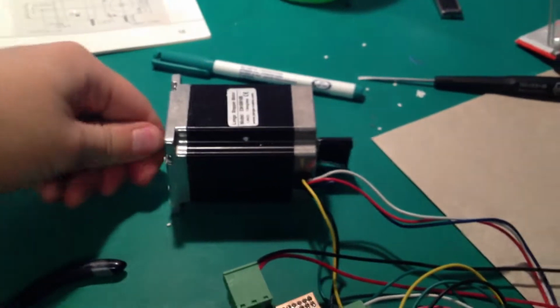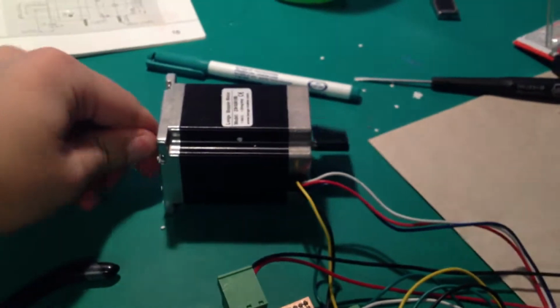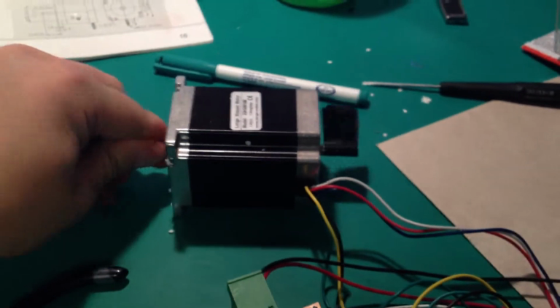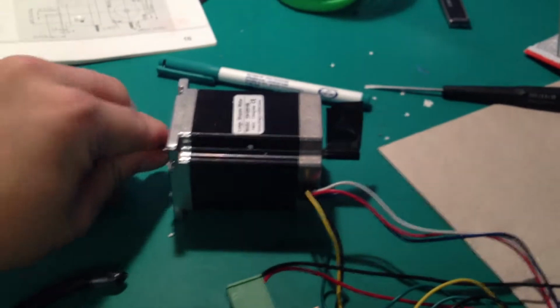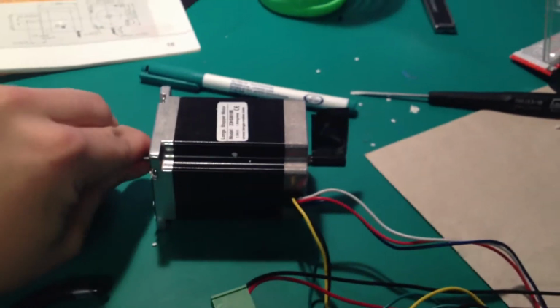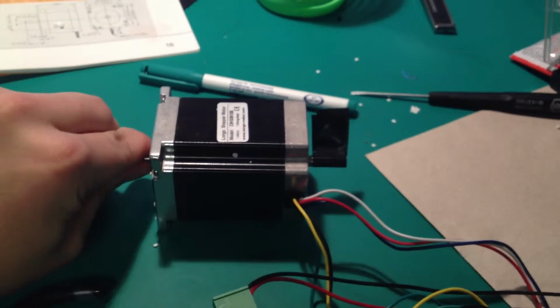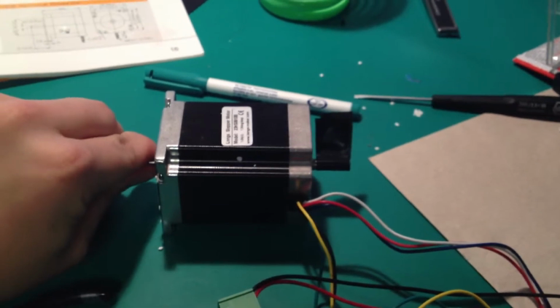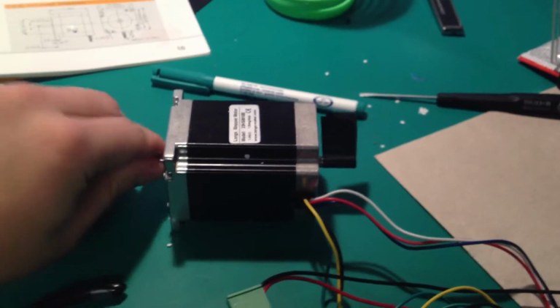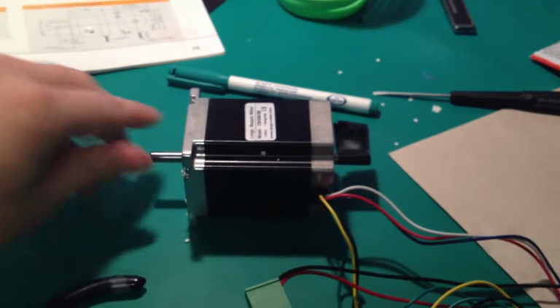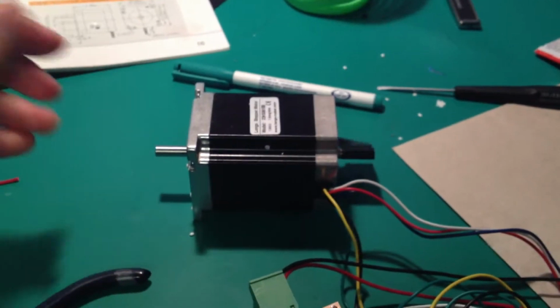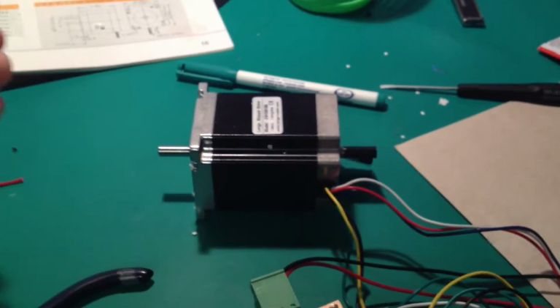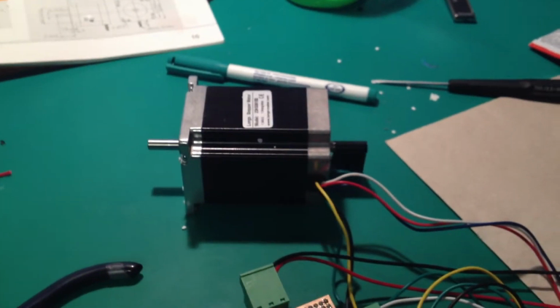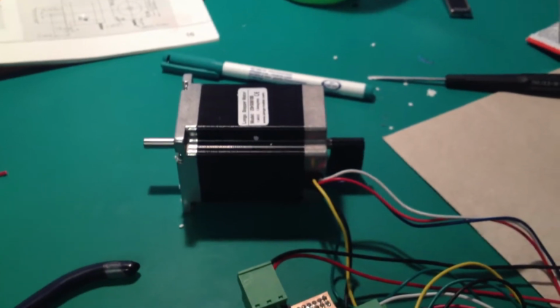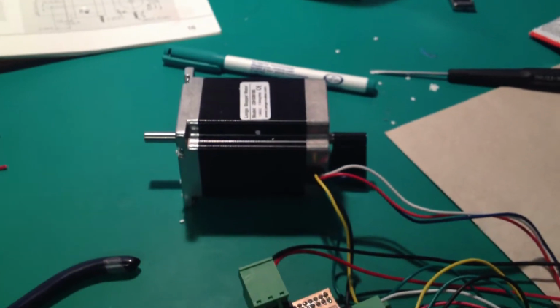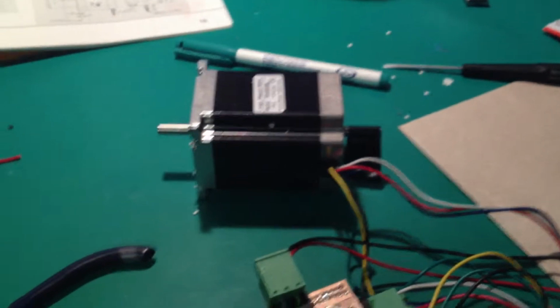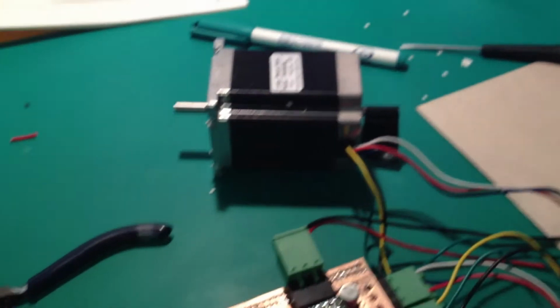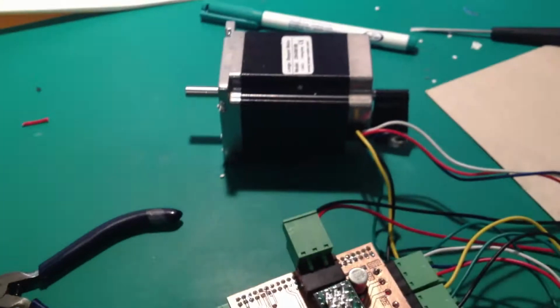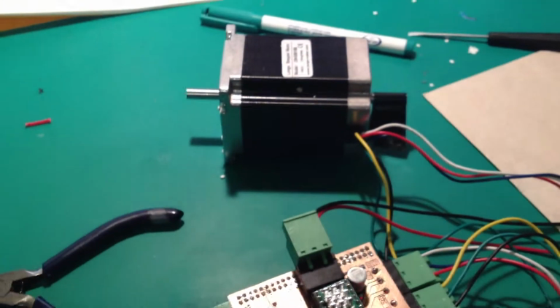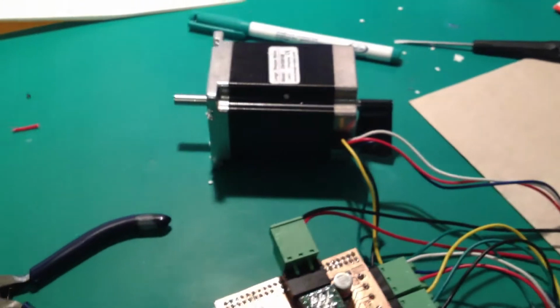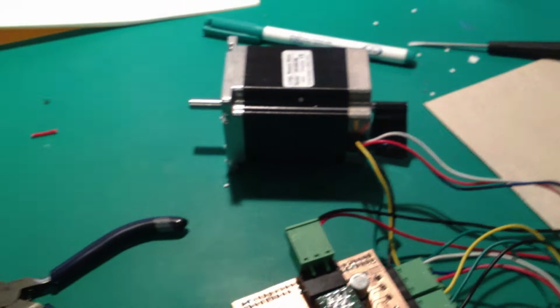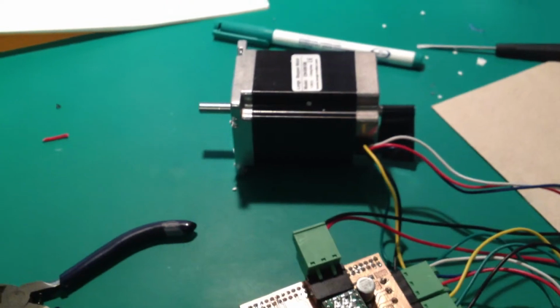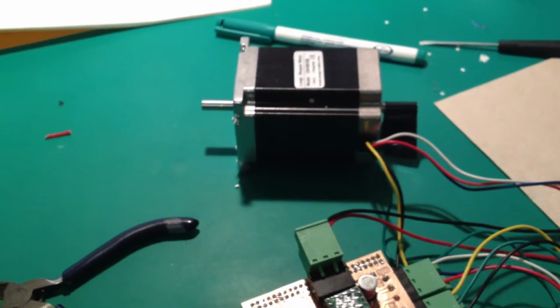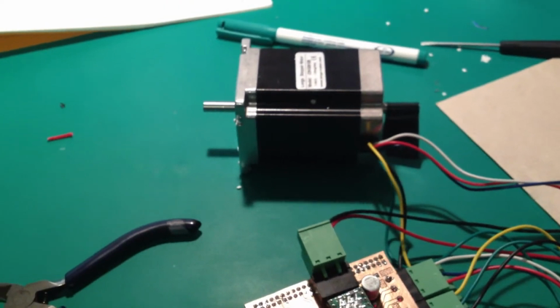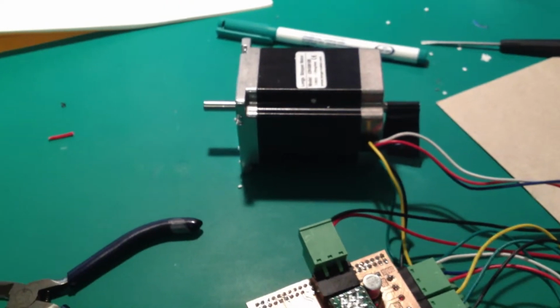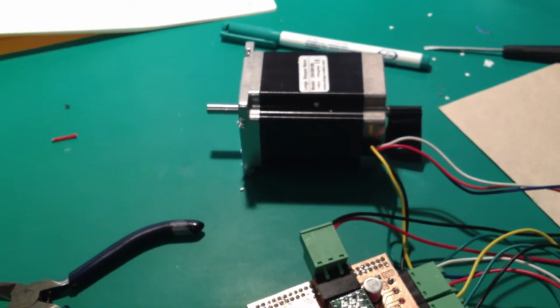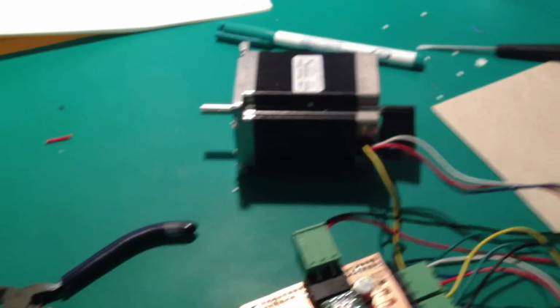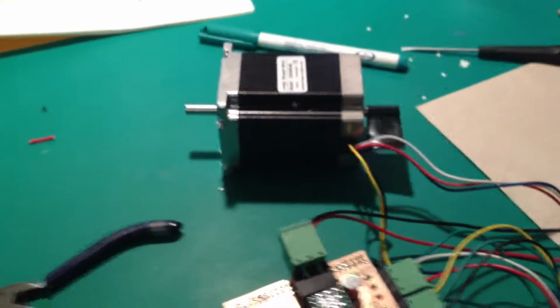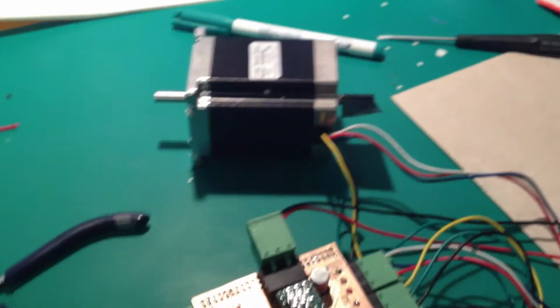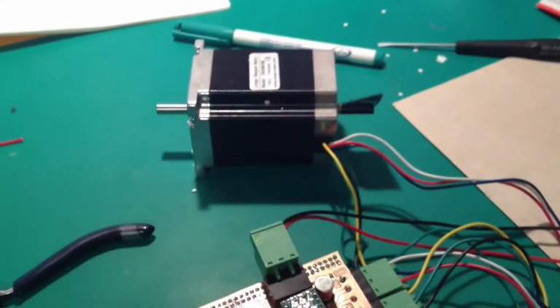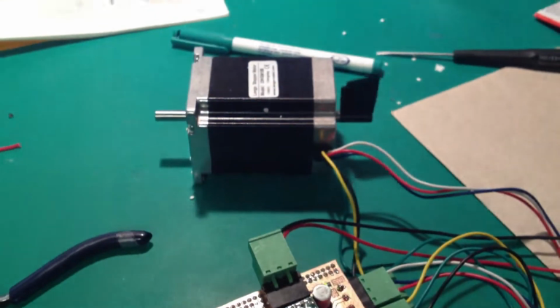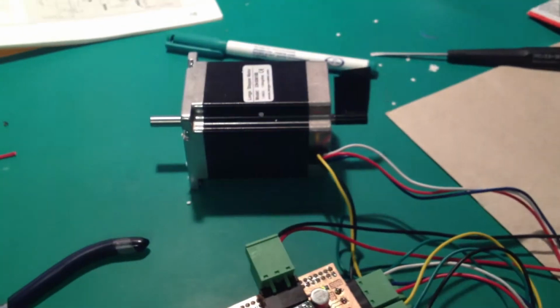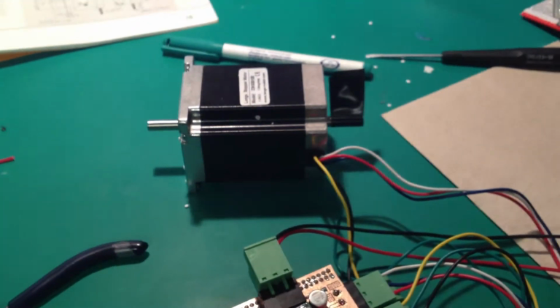You can see right now I'm trying to stop it from turning and I can't, but when it's disabled it's fairly easy to turn. So obviously our motor driver is working correctly.